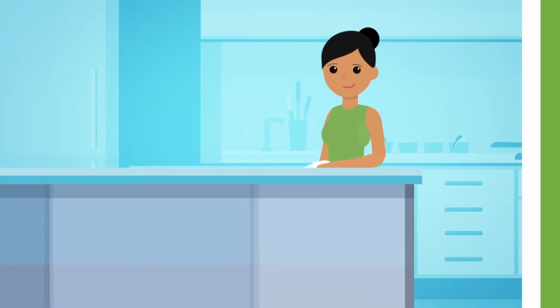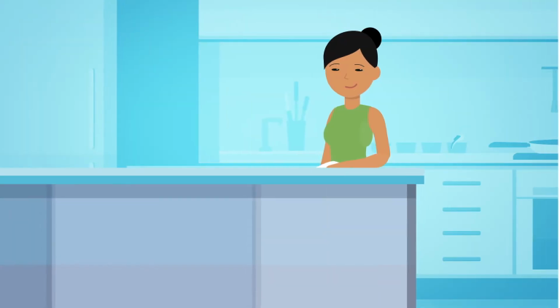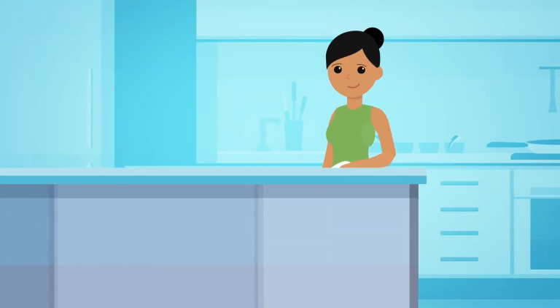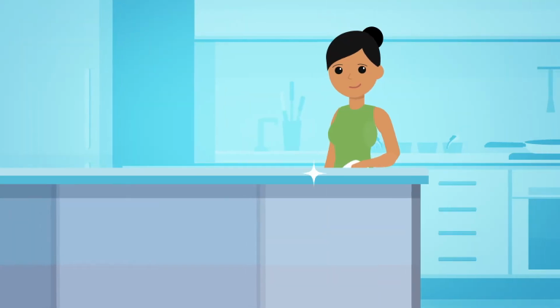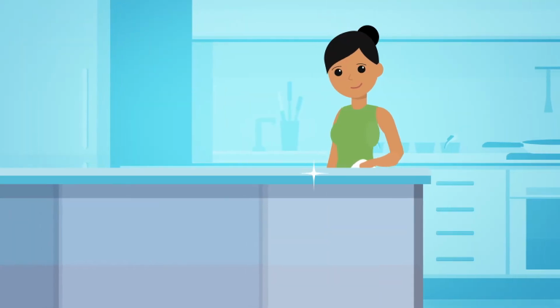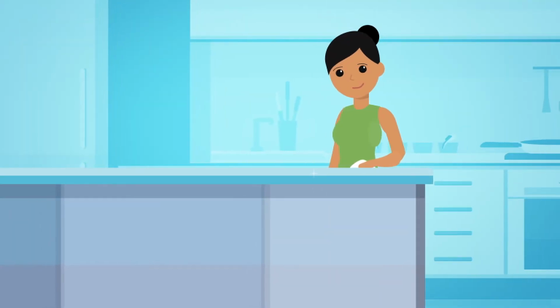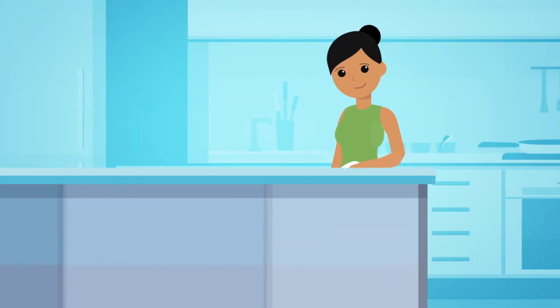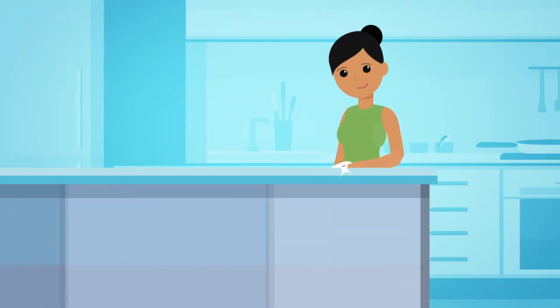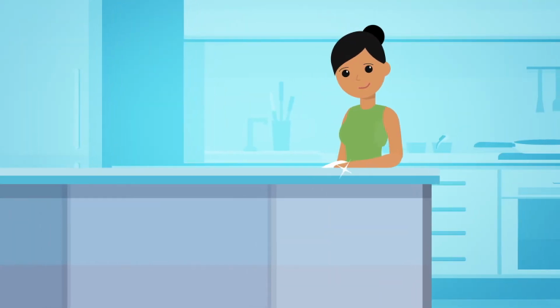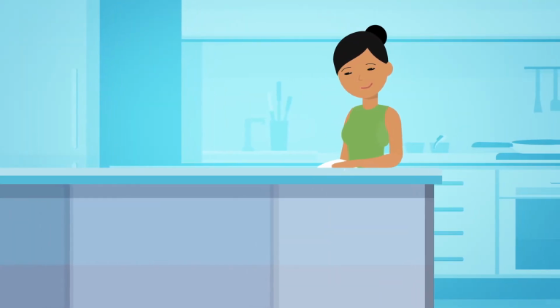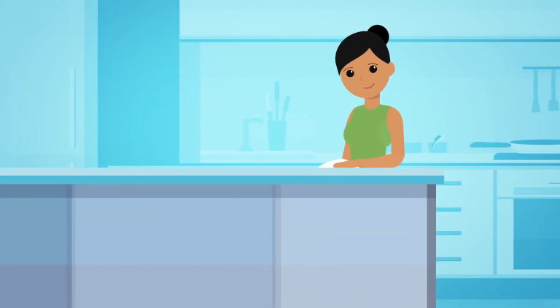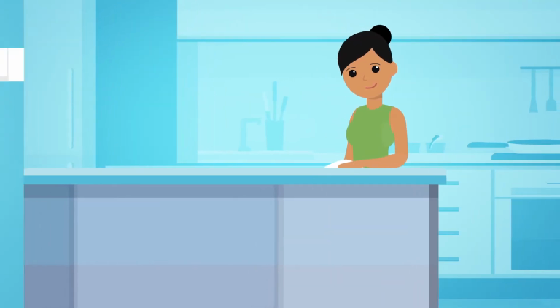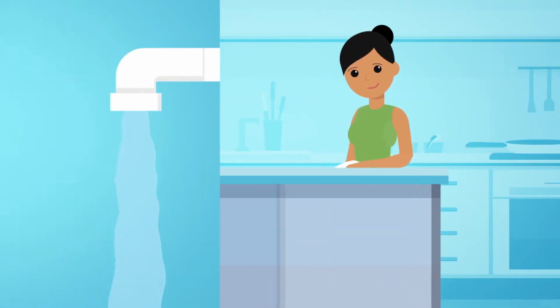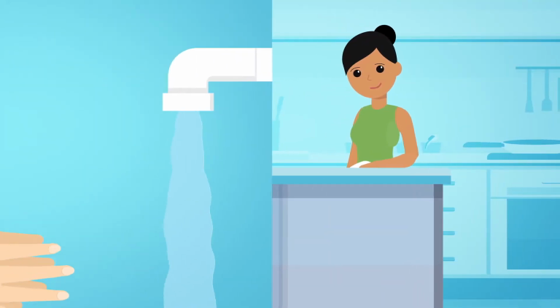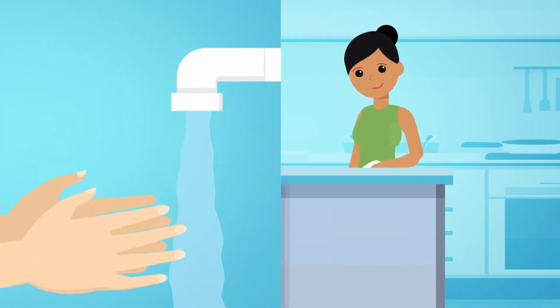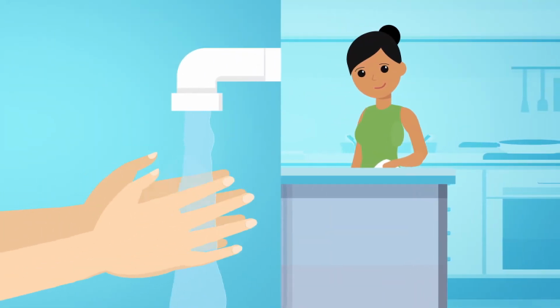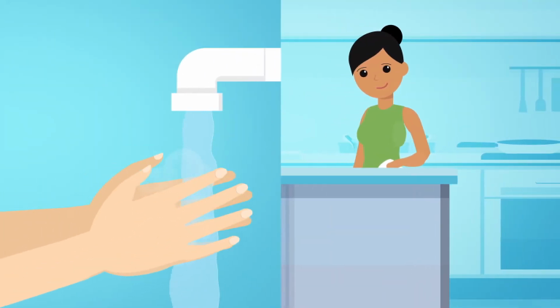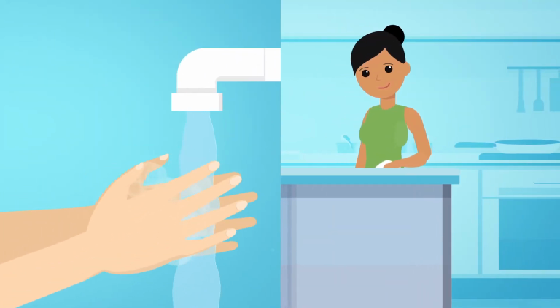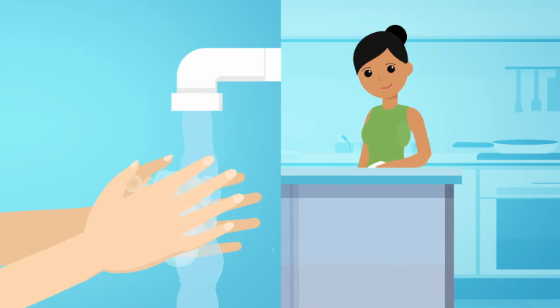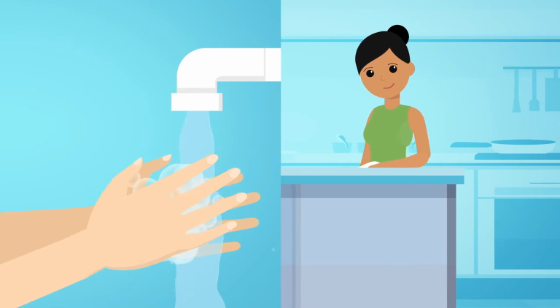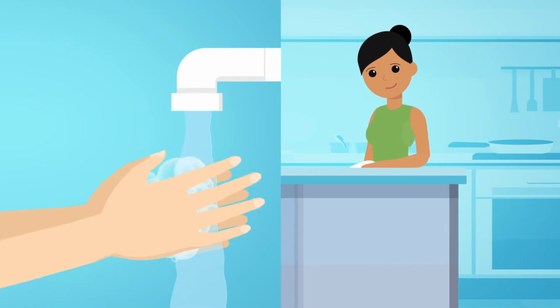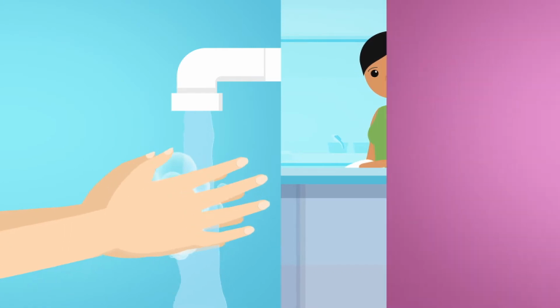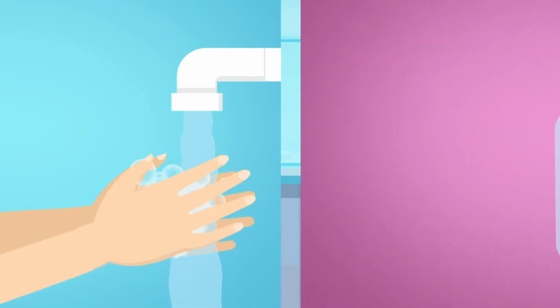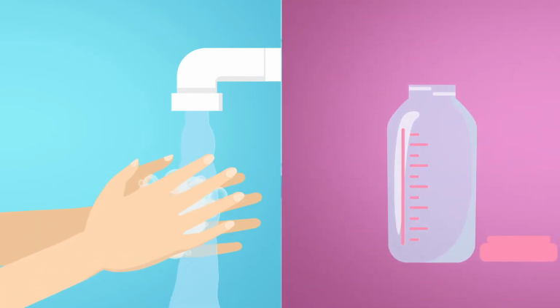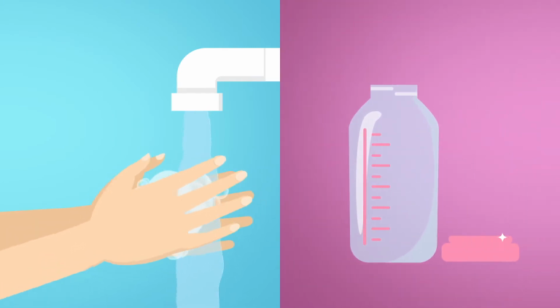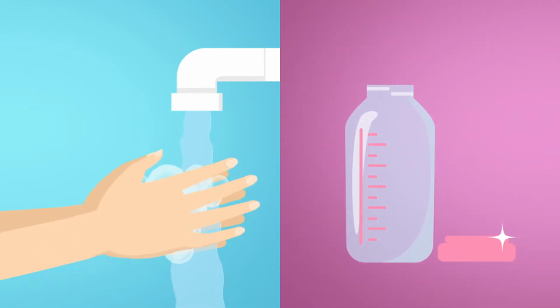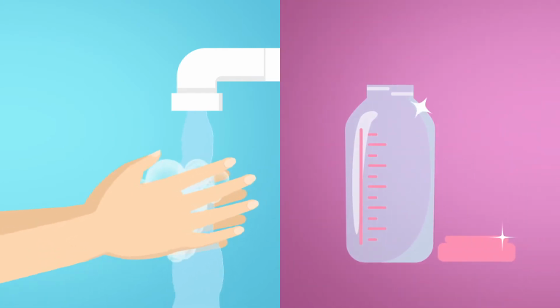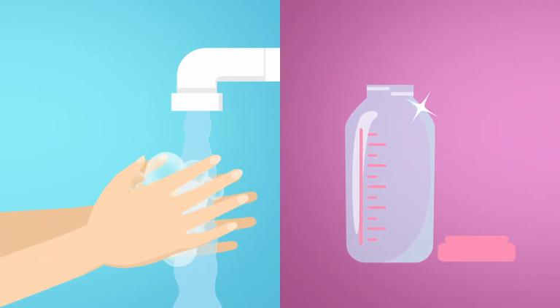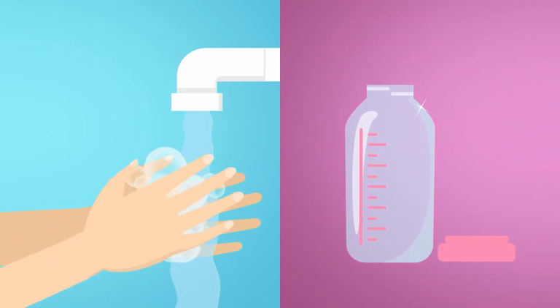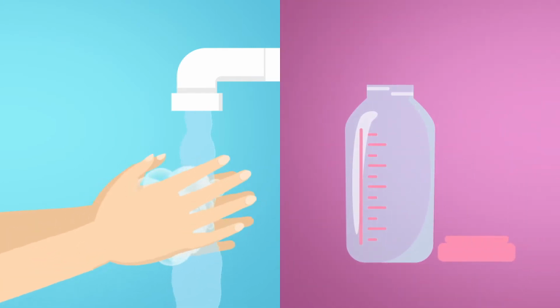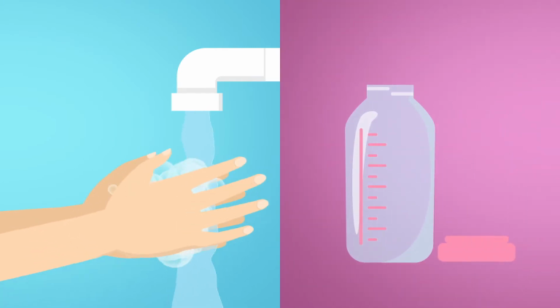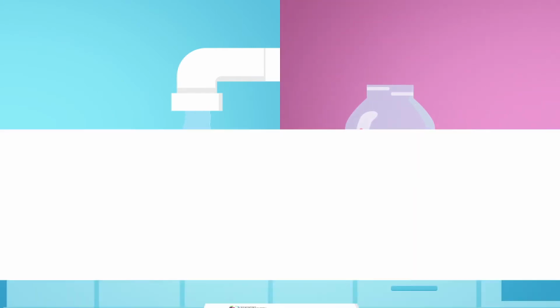Before you begin, make sure all surfaces are clean, including your hands. Your bottles and nipples should be clean as well.